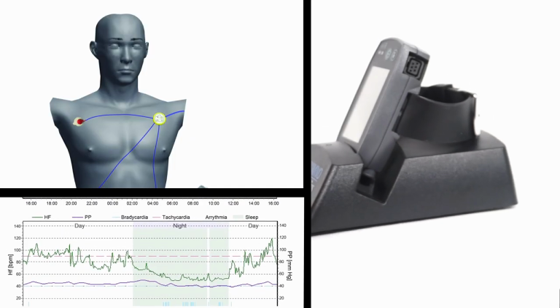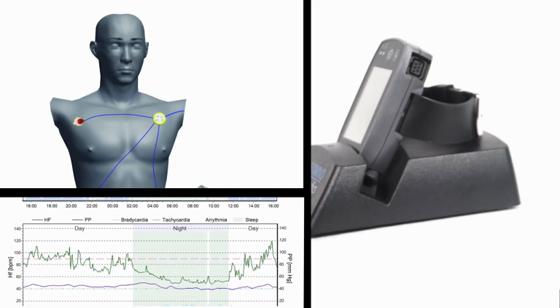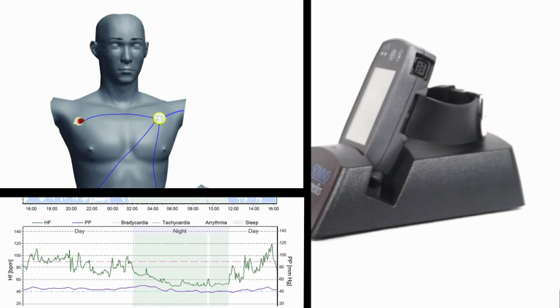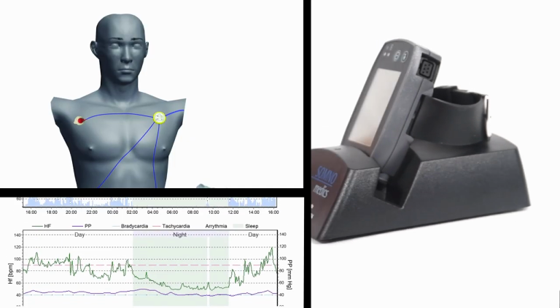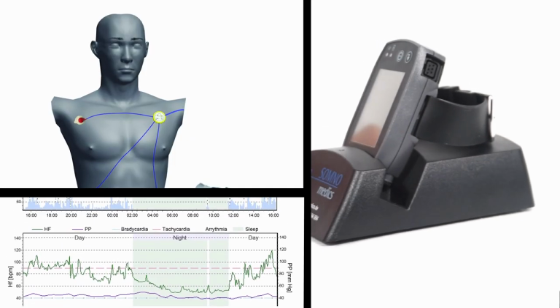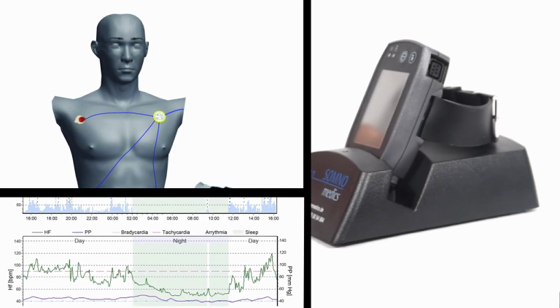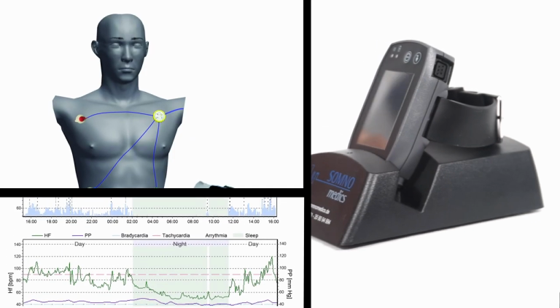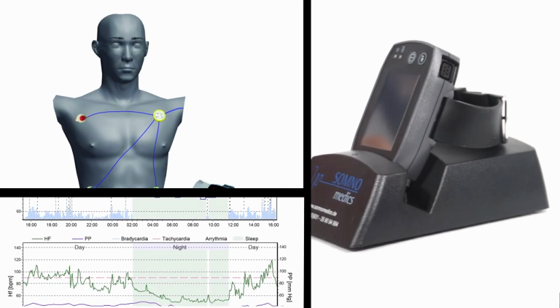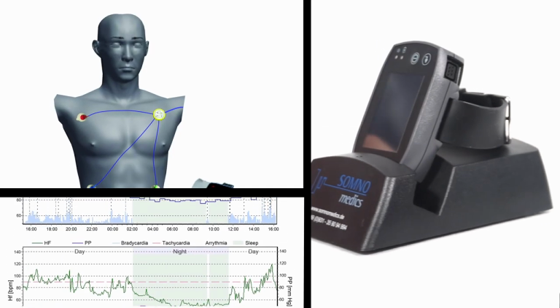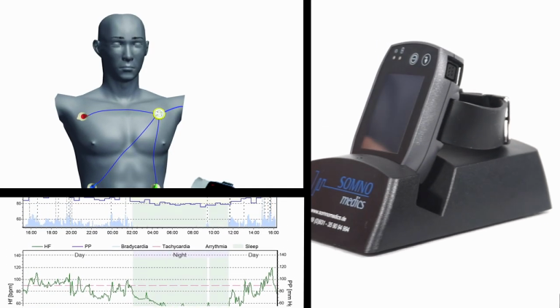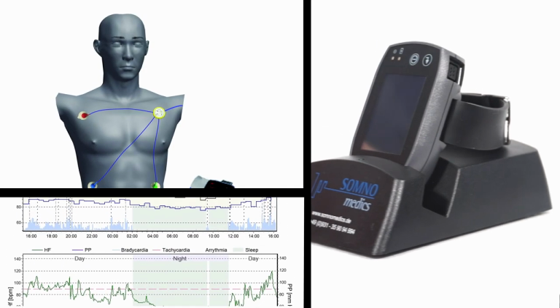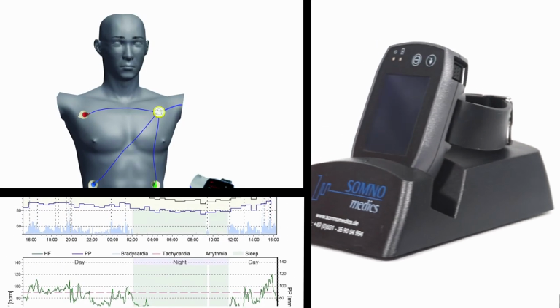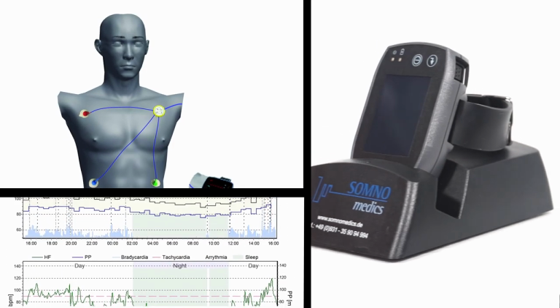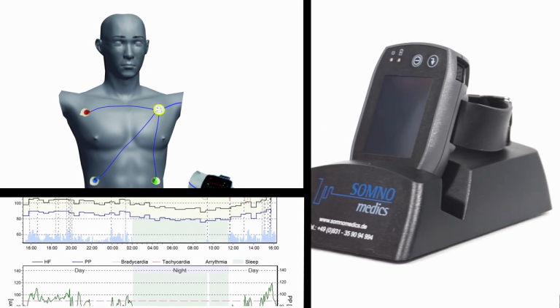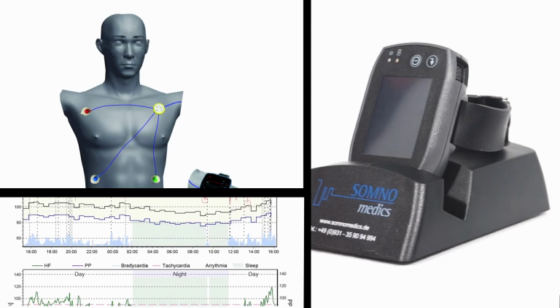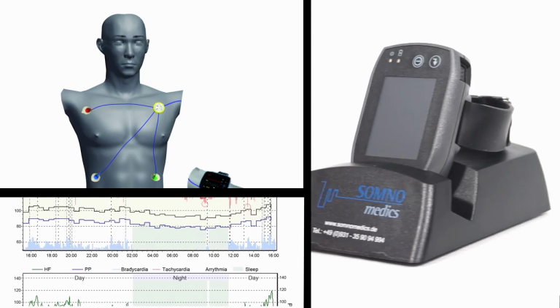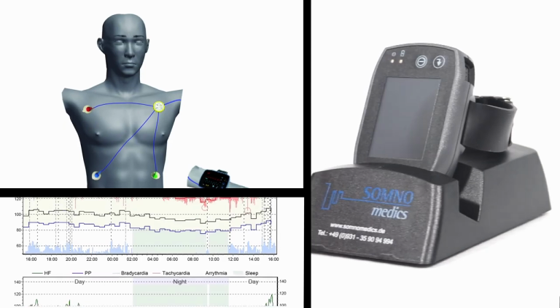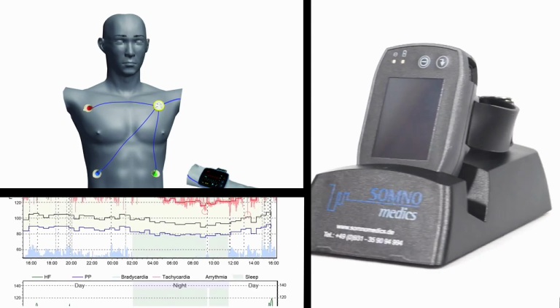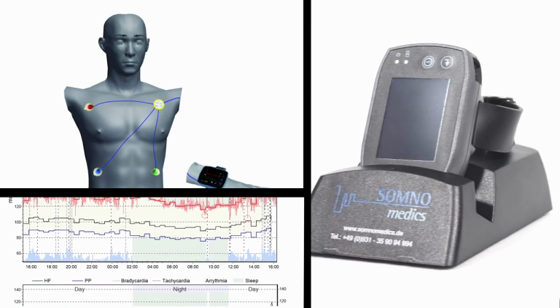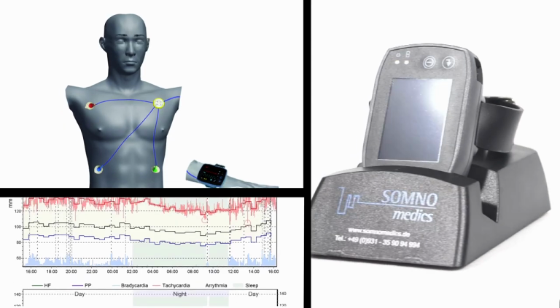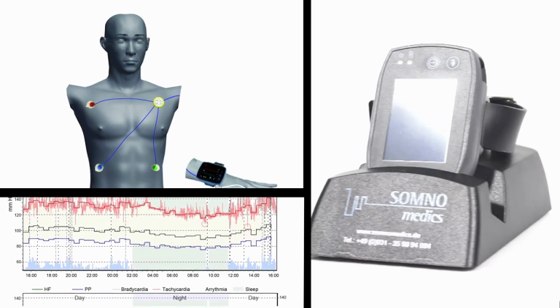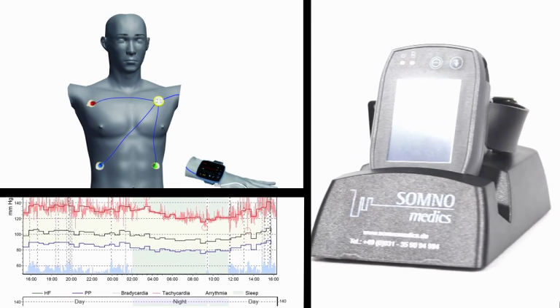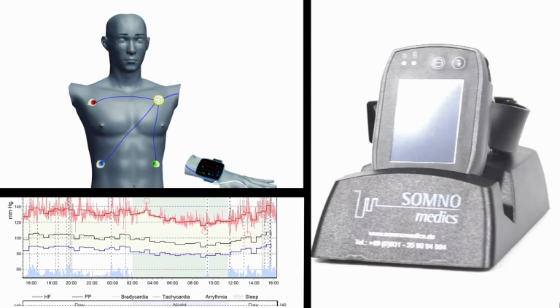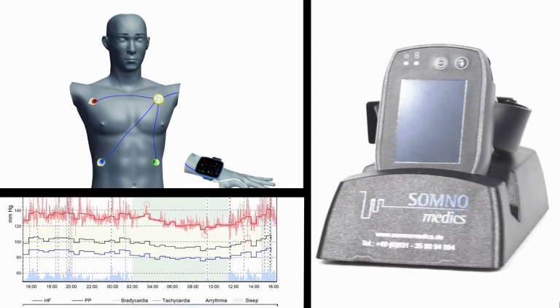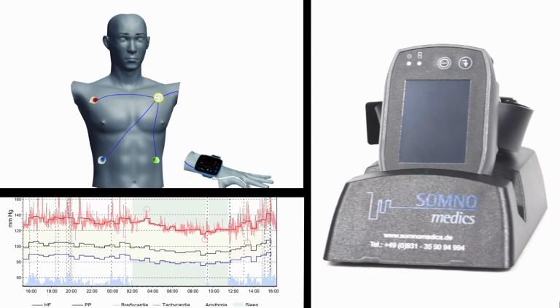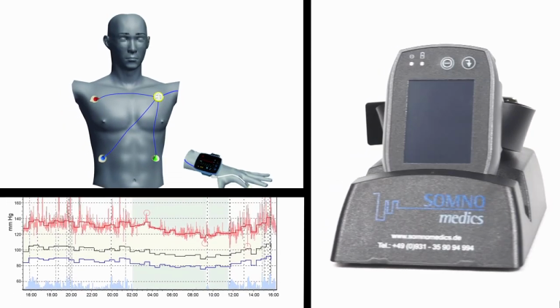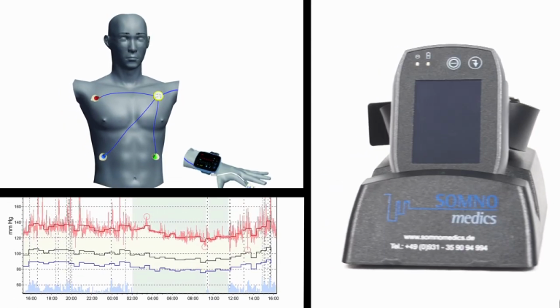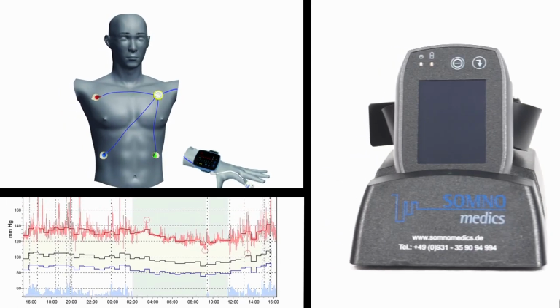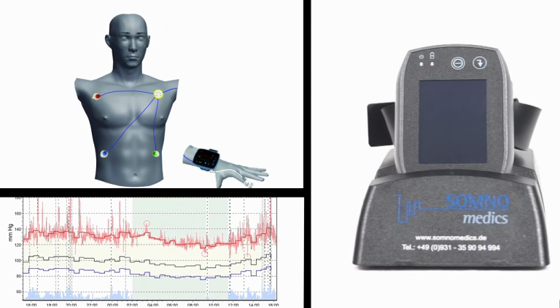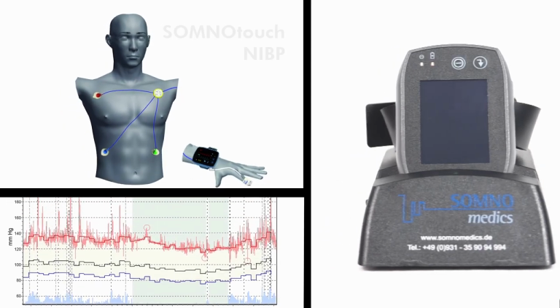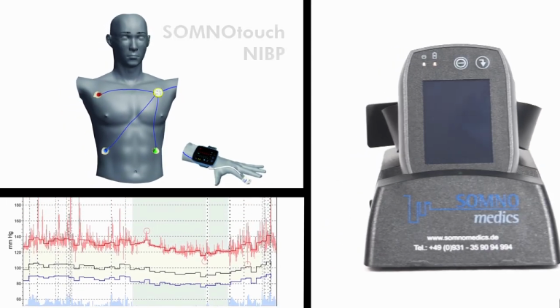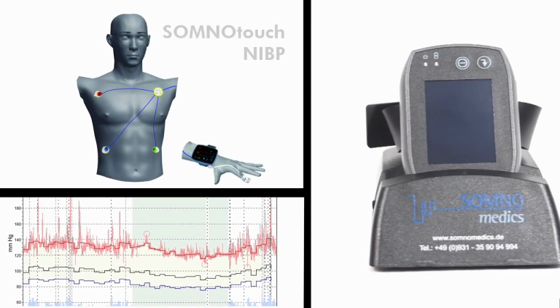The SOT NIBP — the all-in-one device for cardiology.